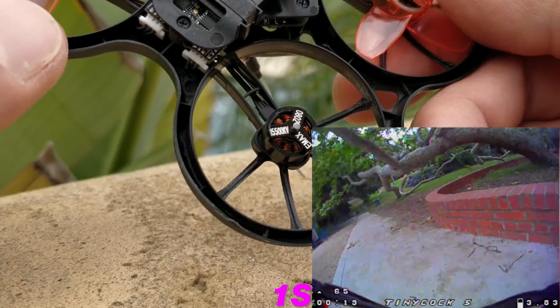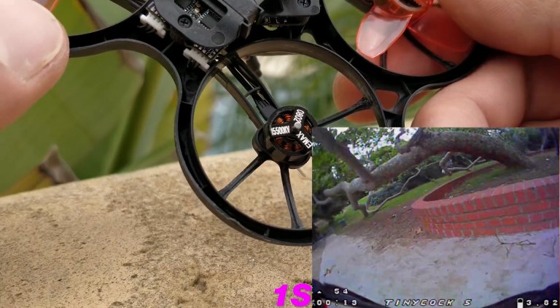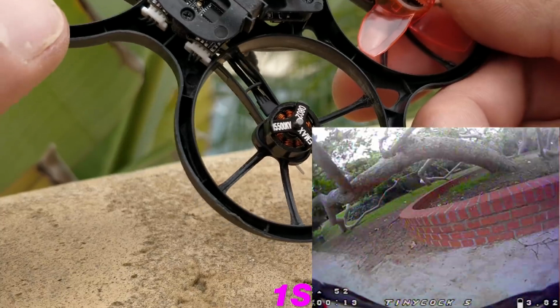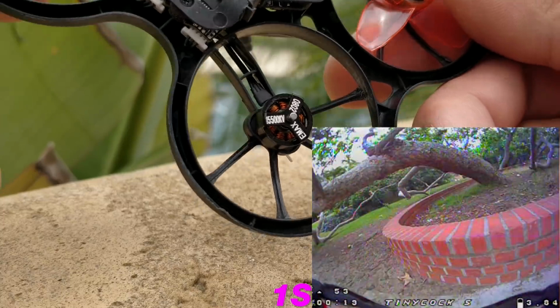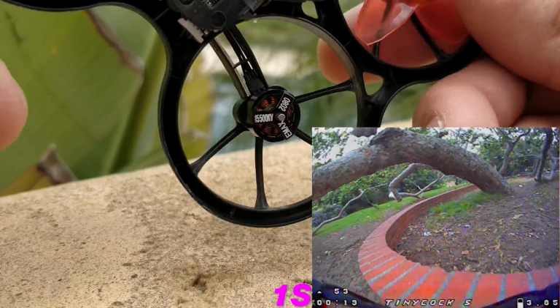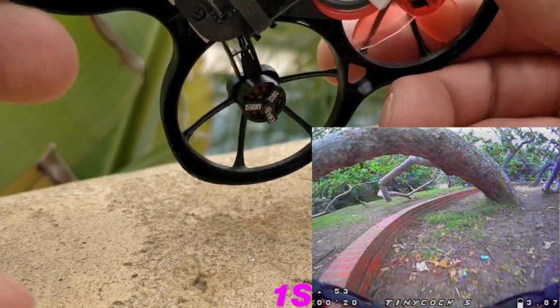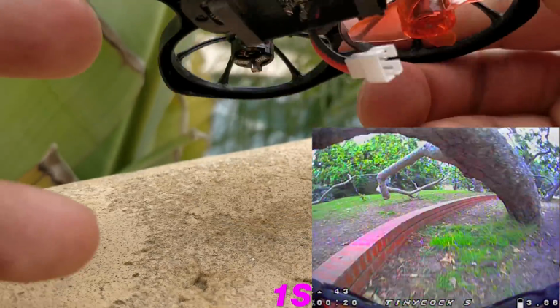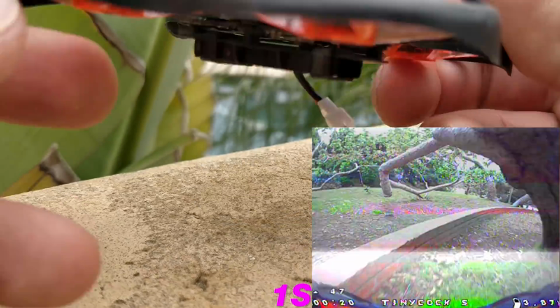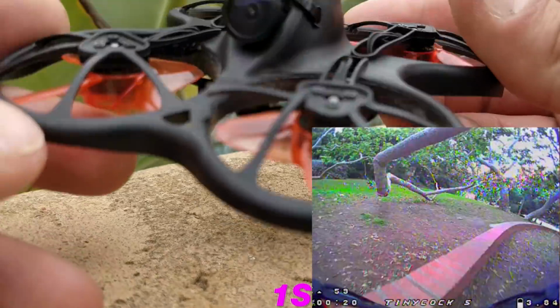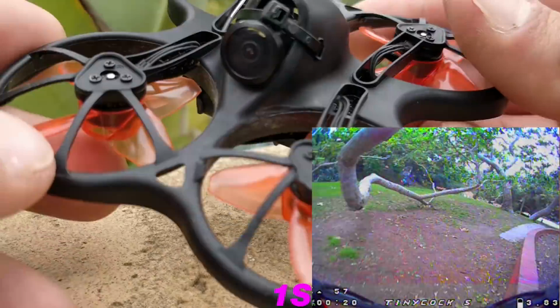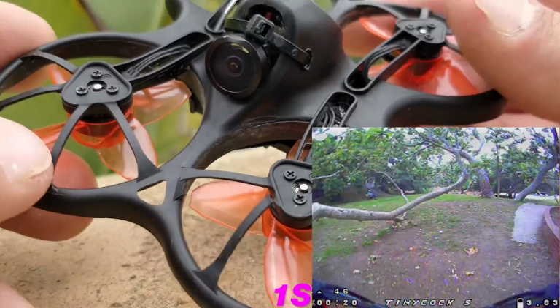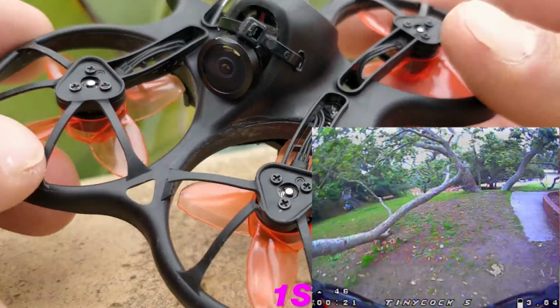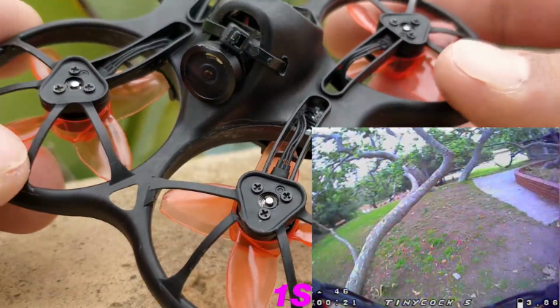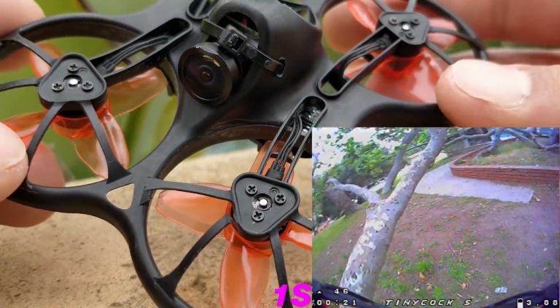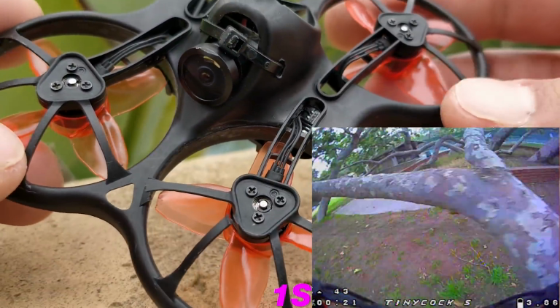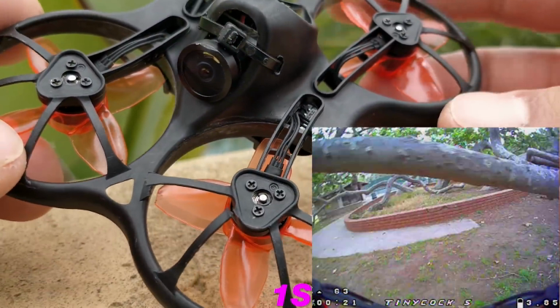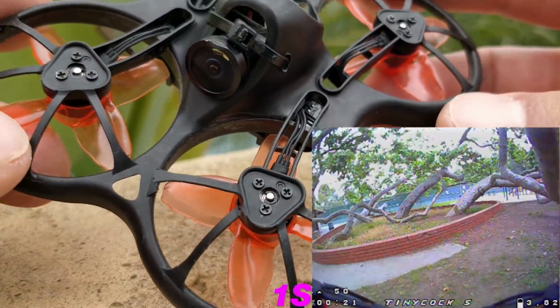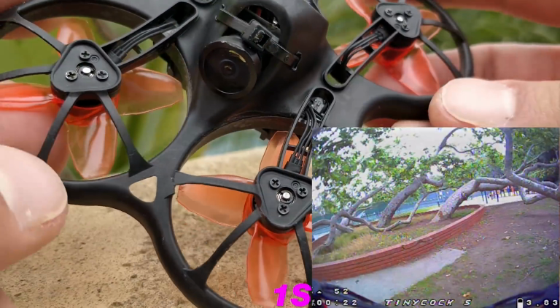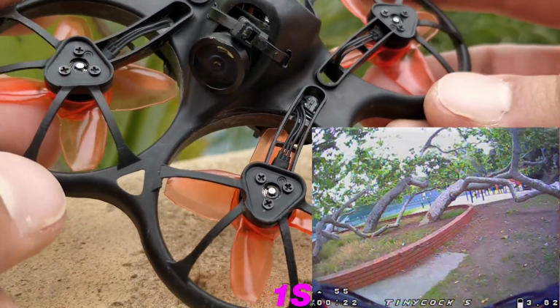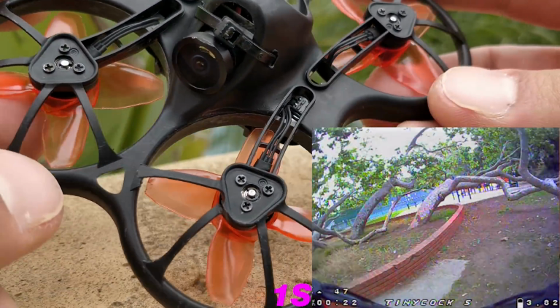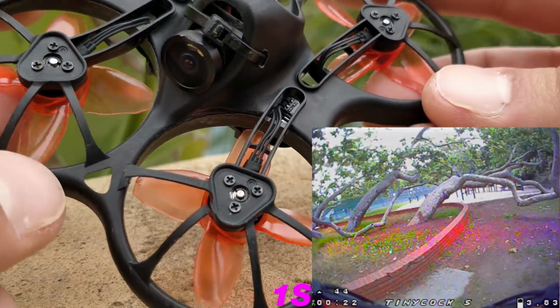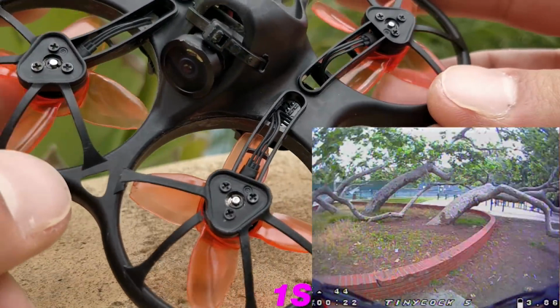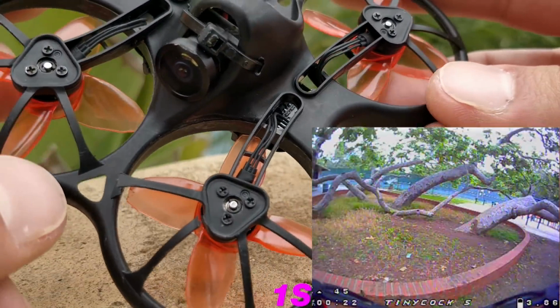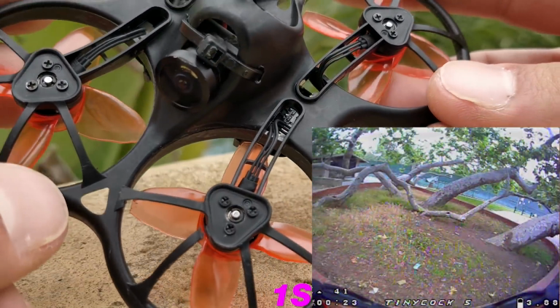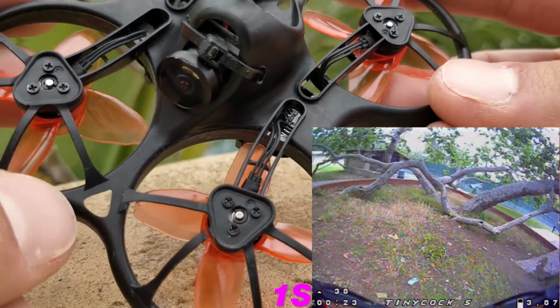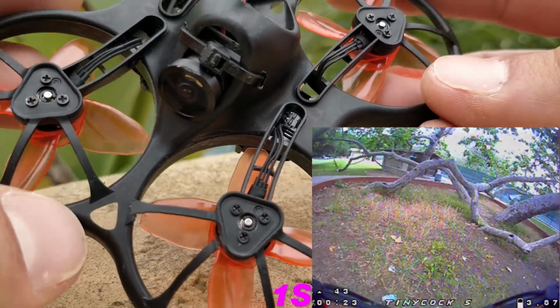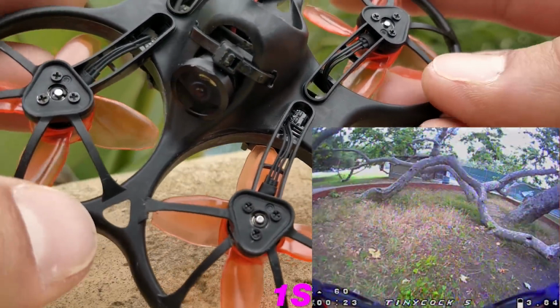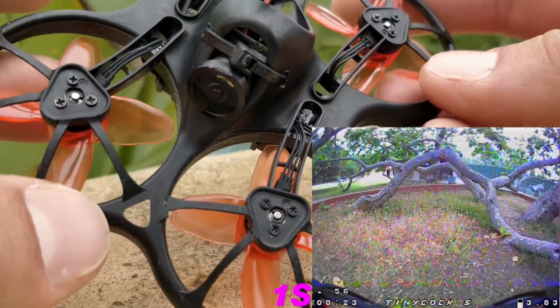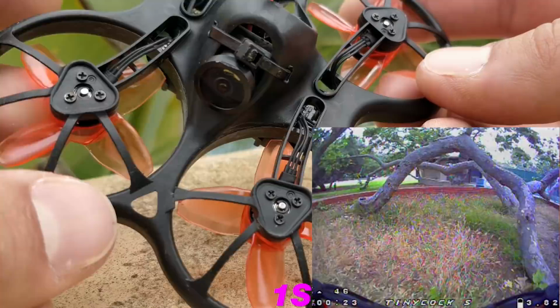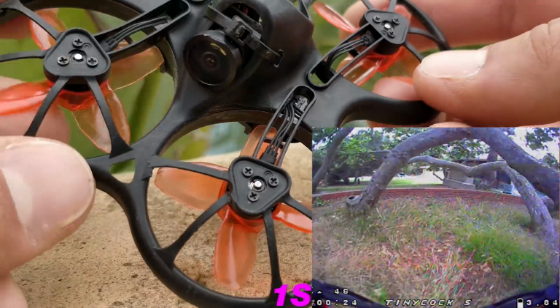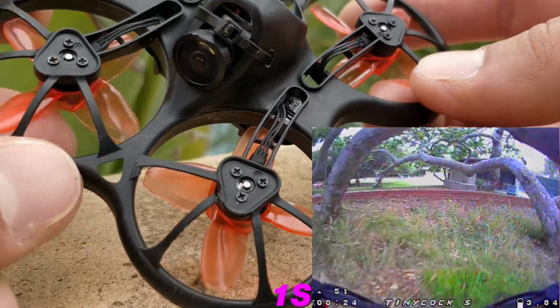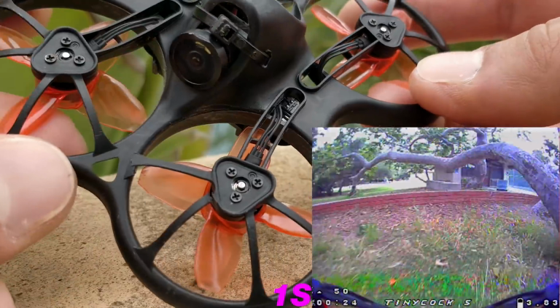Yeah, this is still an awesome quad — a really awesome quad. I think there is a lot of really cool stuff.